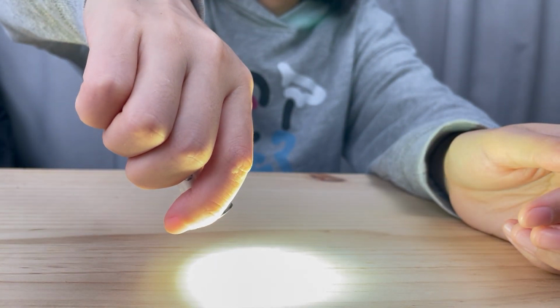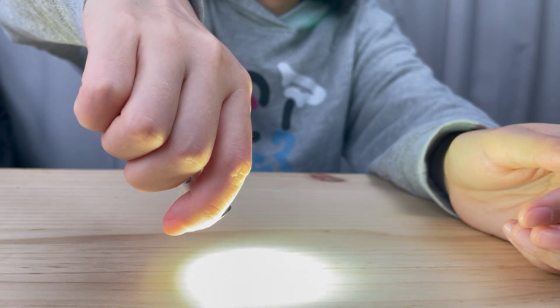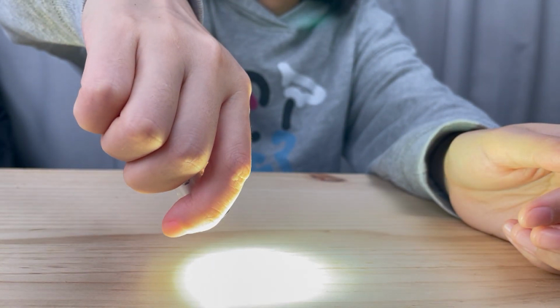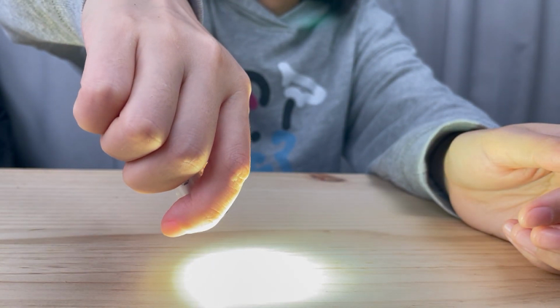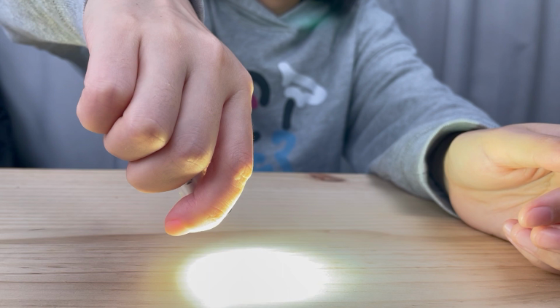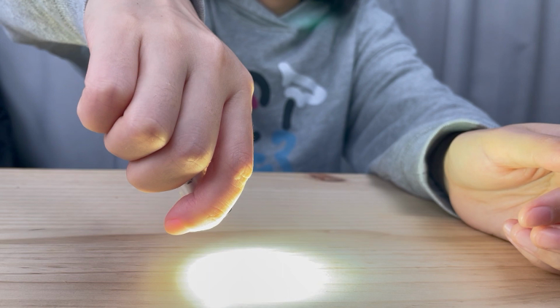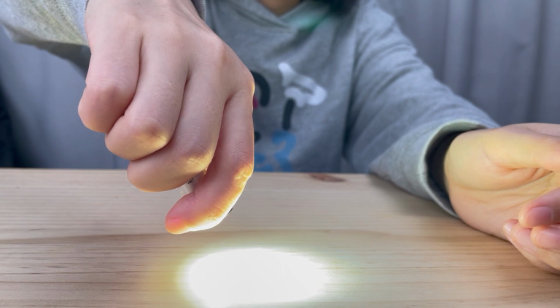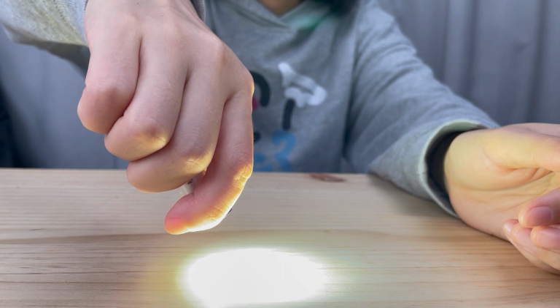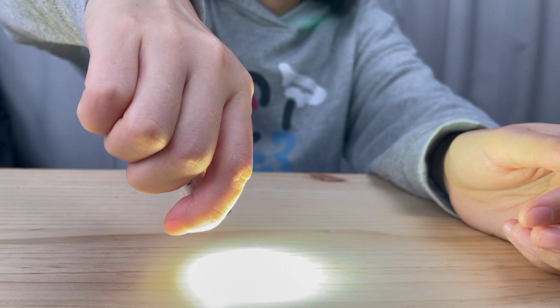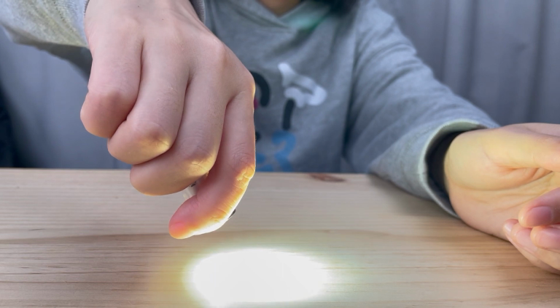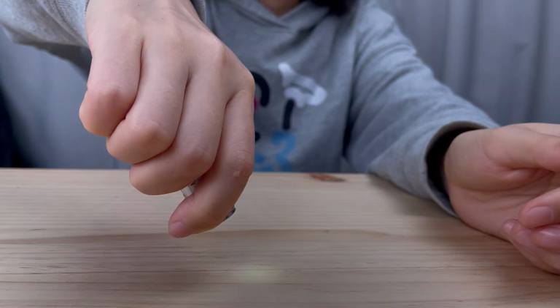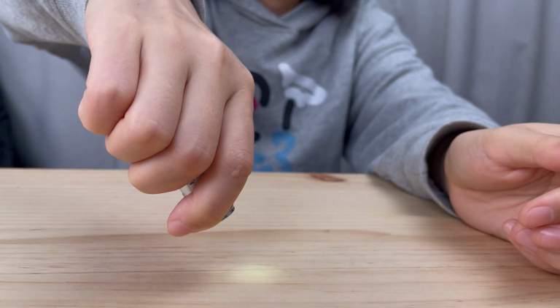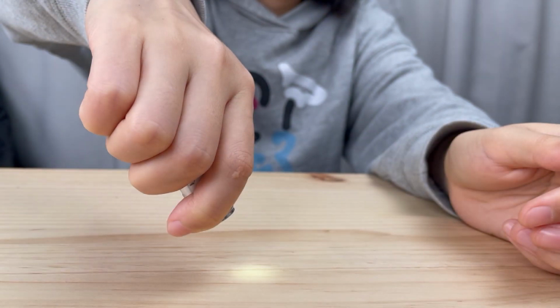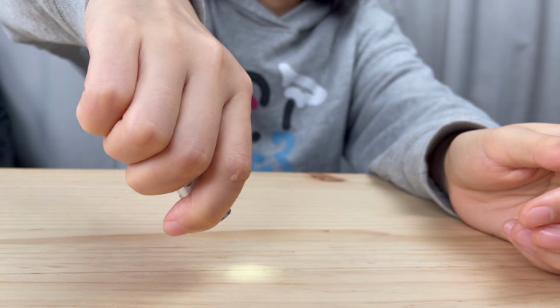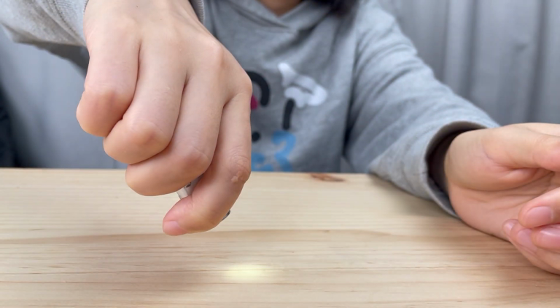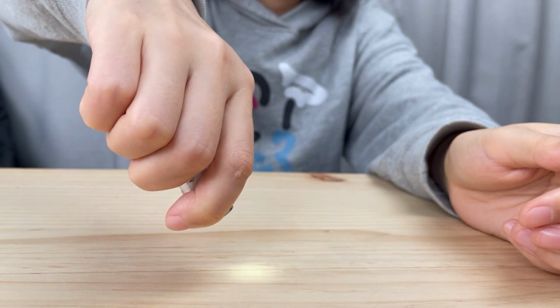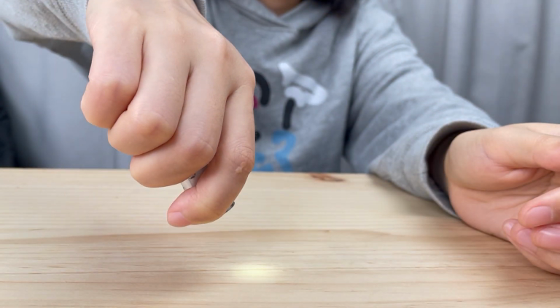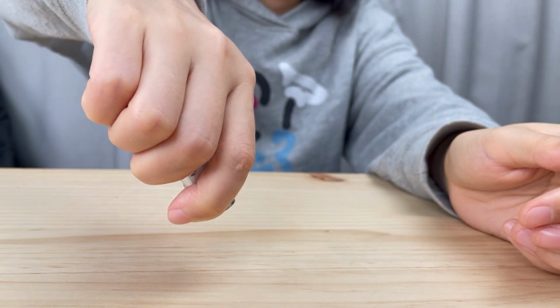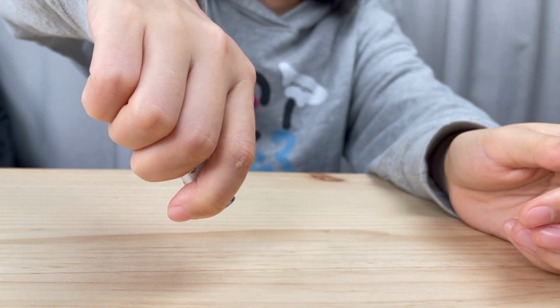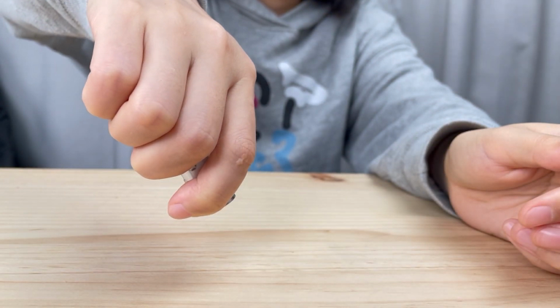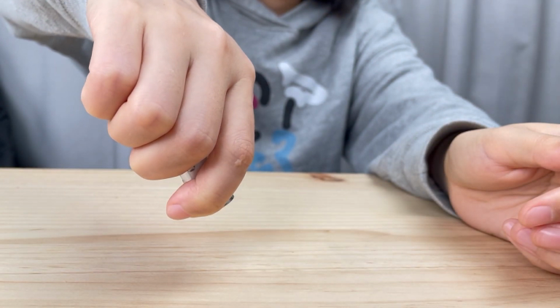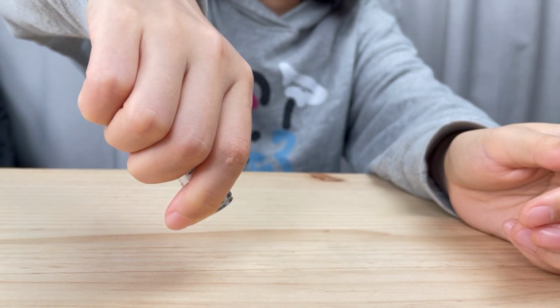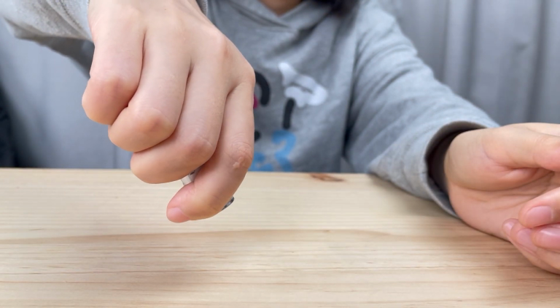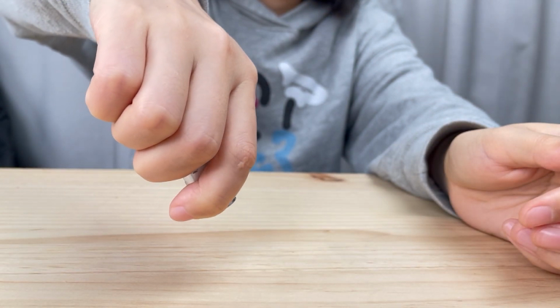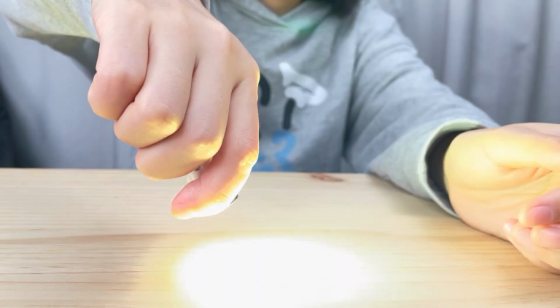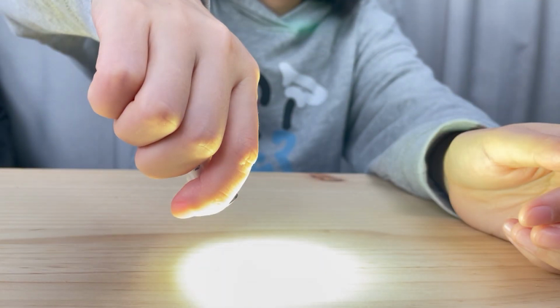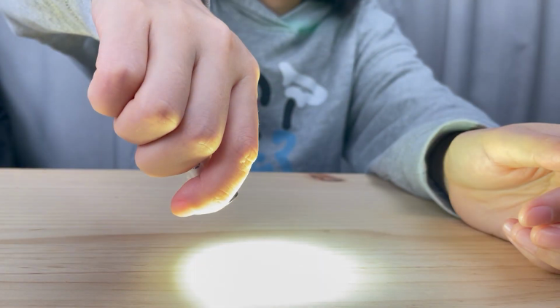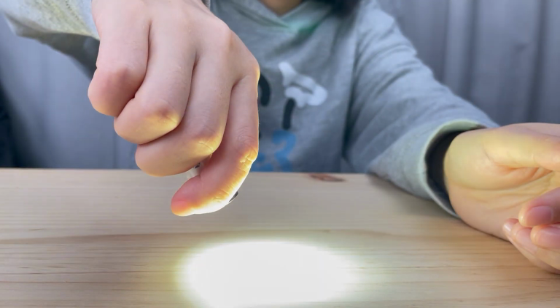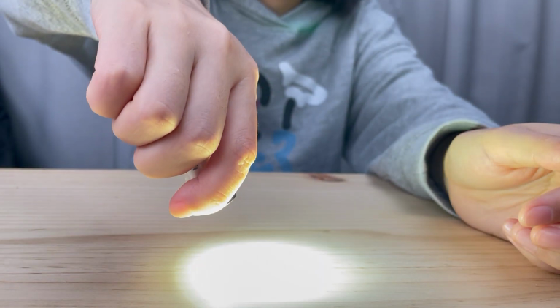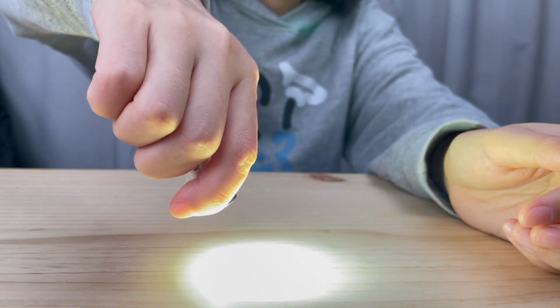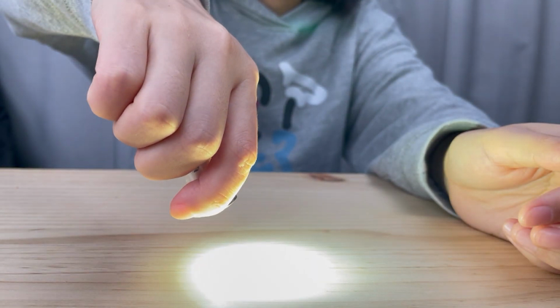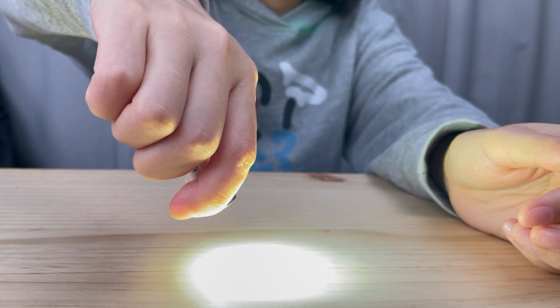By pressing and holding the button, you will access the momentary on mode for temporary use.